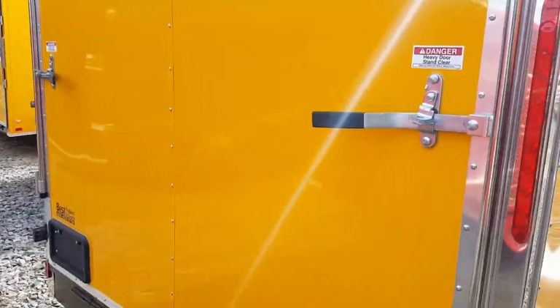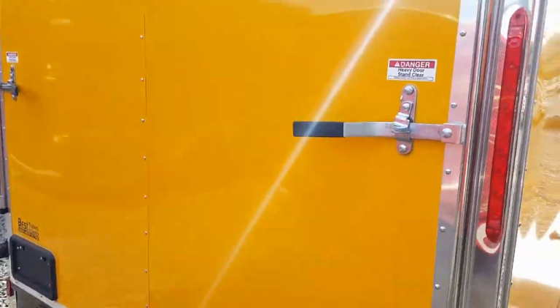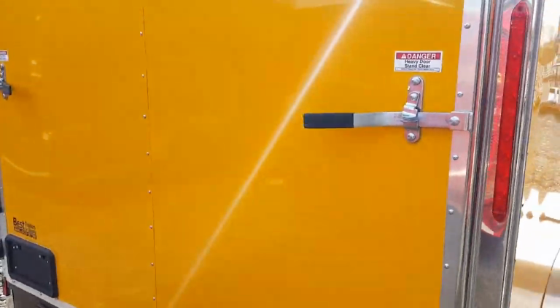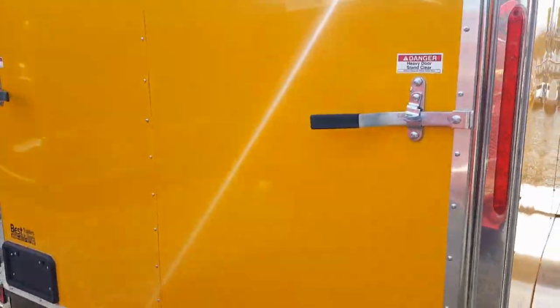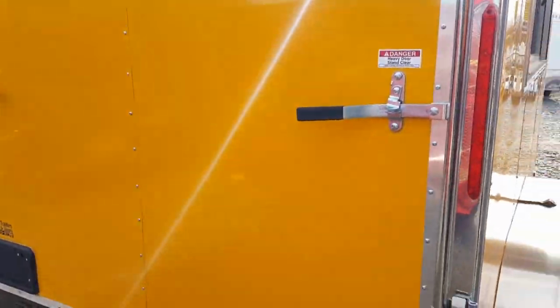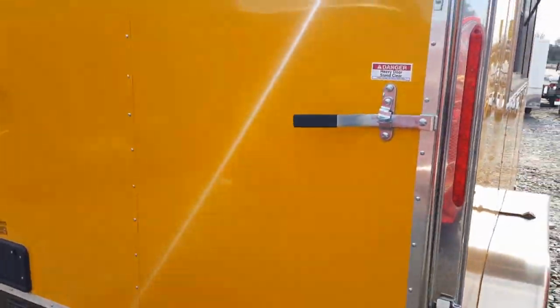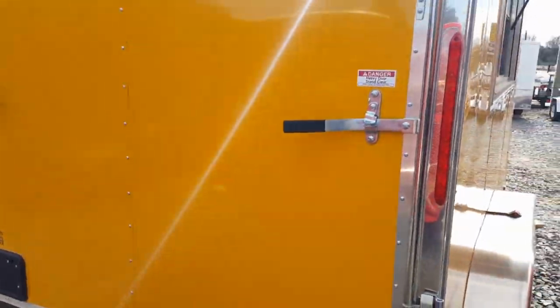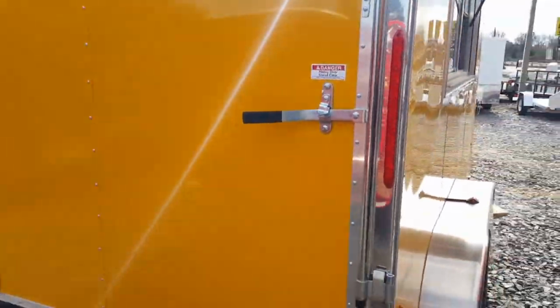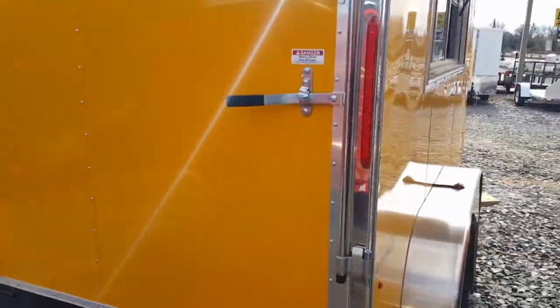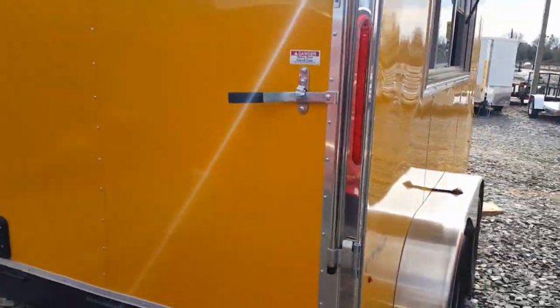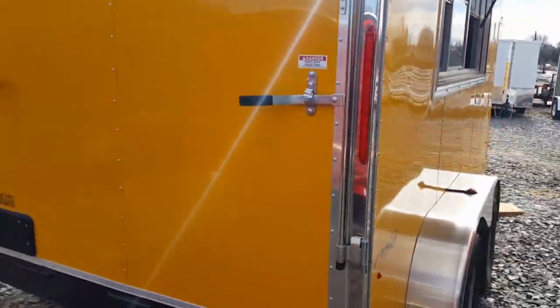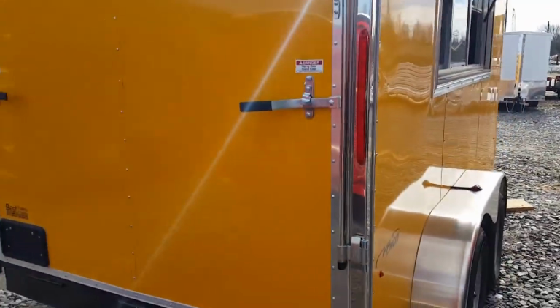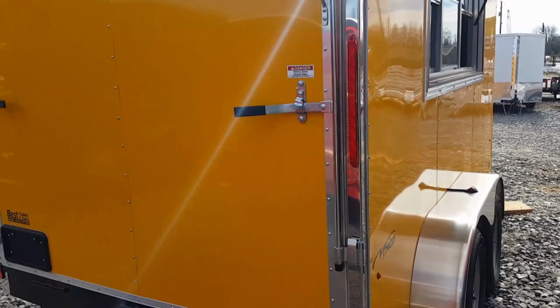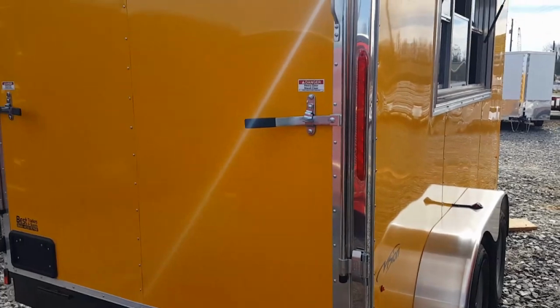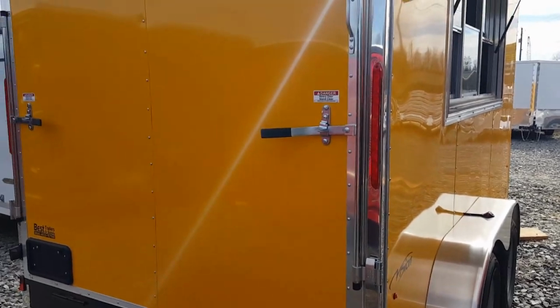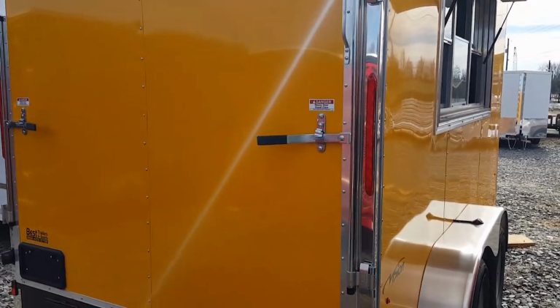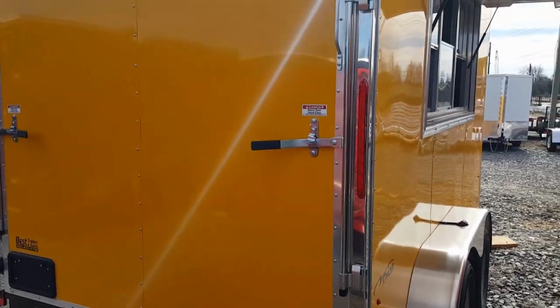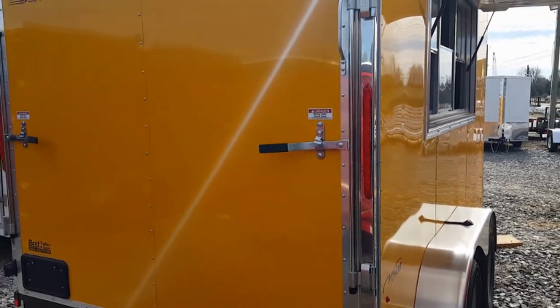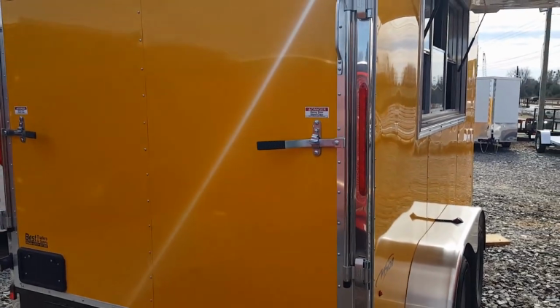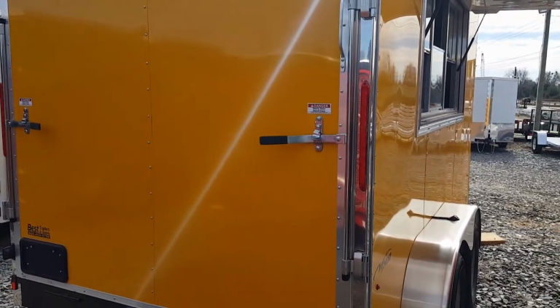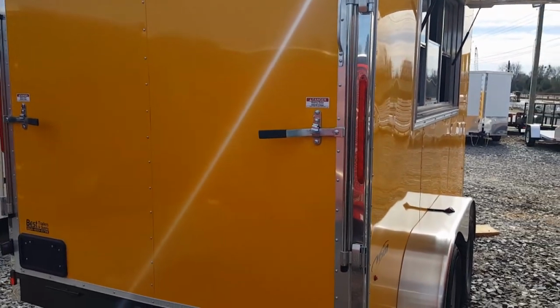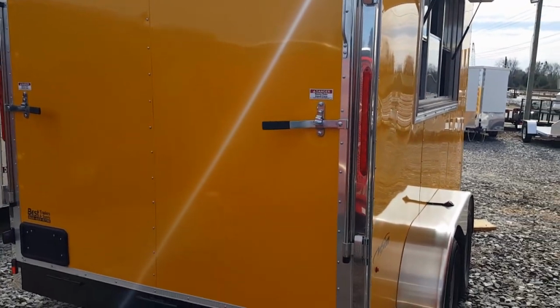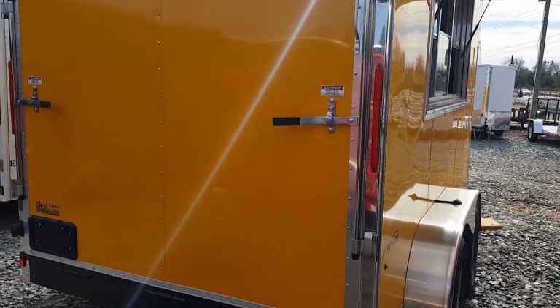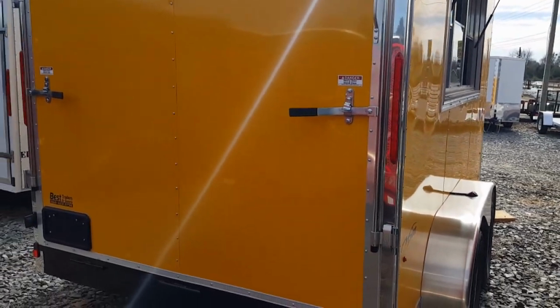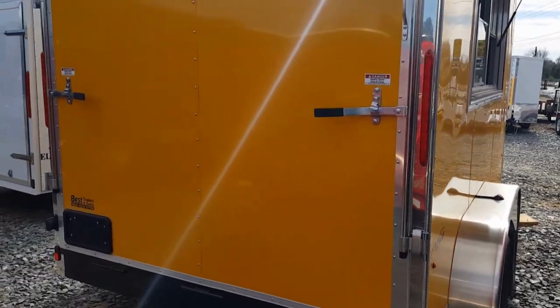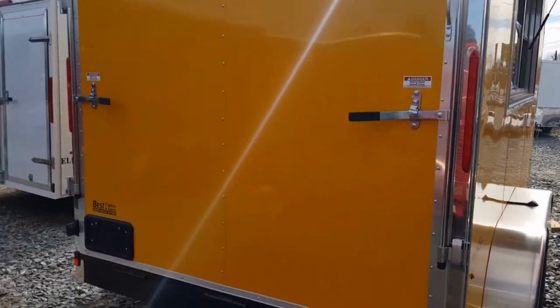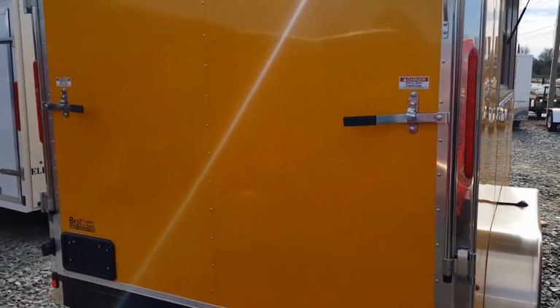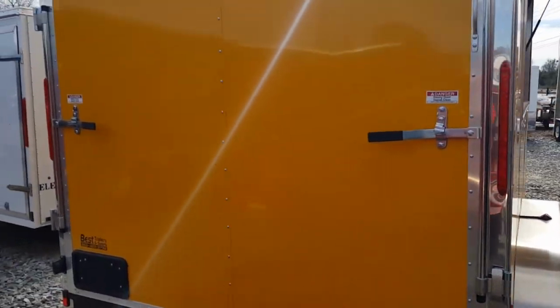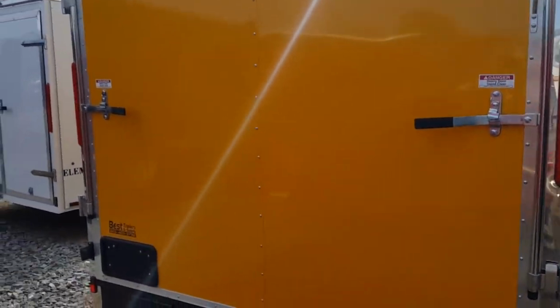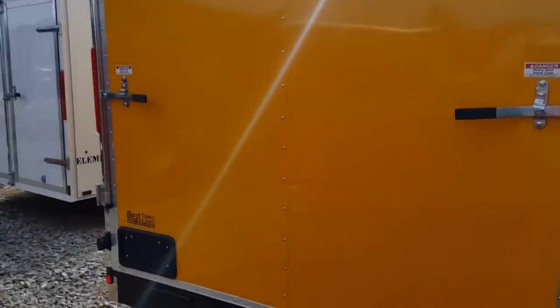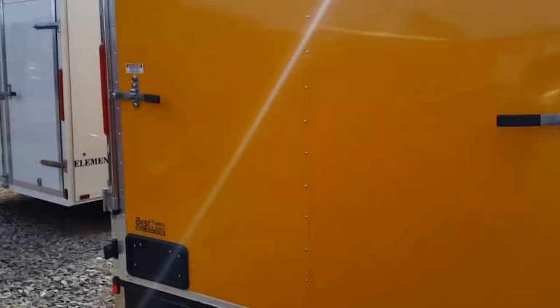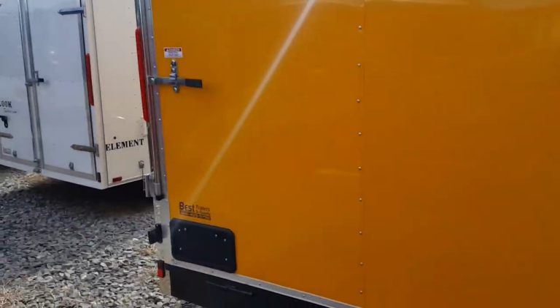Mine are all done with LED lights, so you get the nicer lights on them. This one has a one-piece aluminum roof.